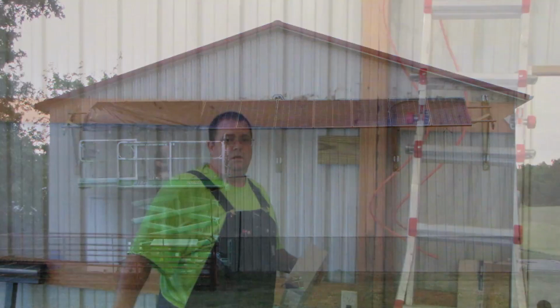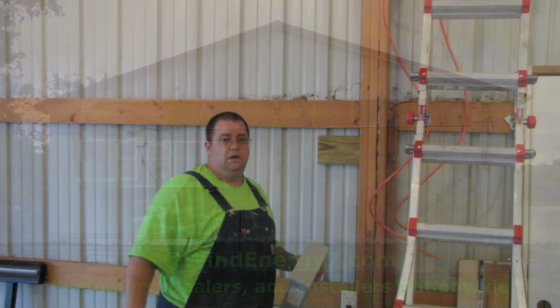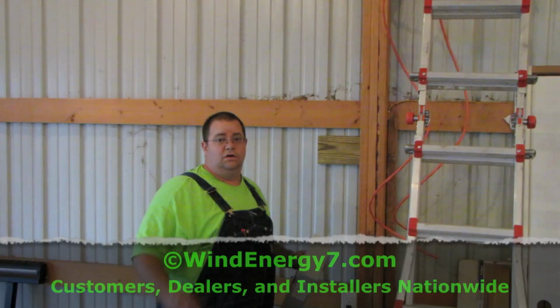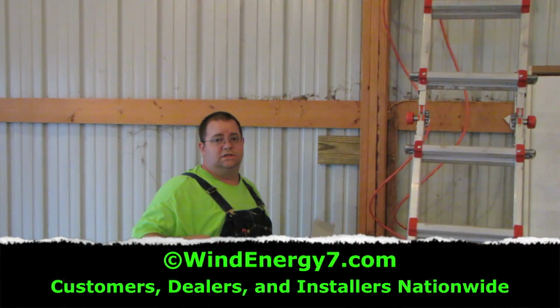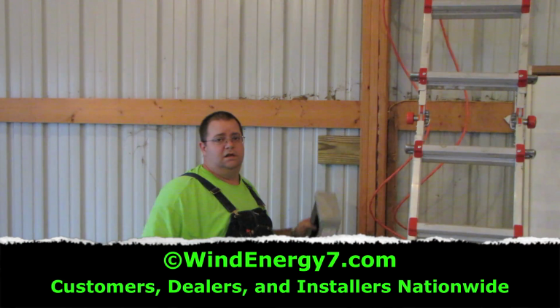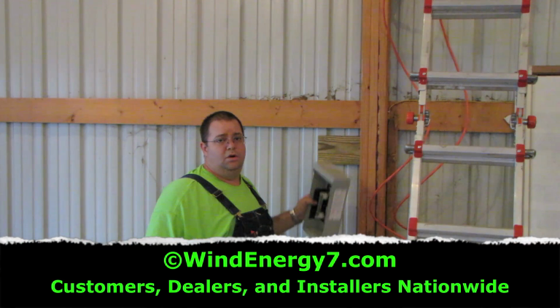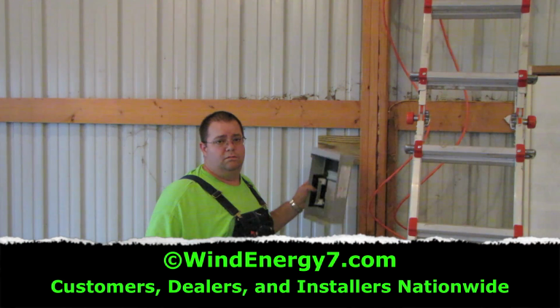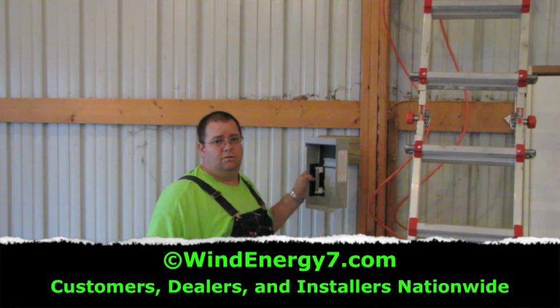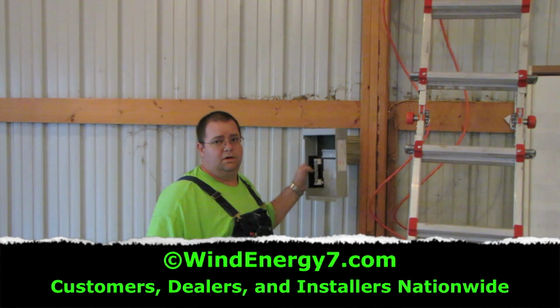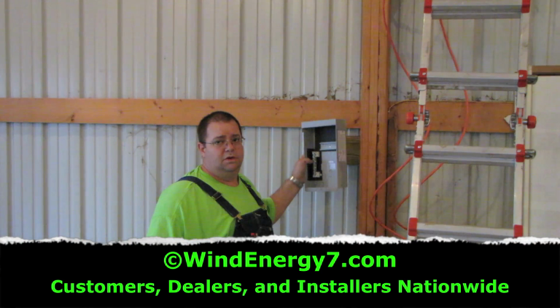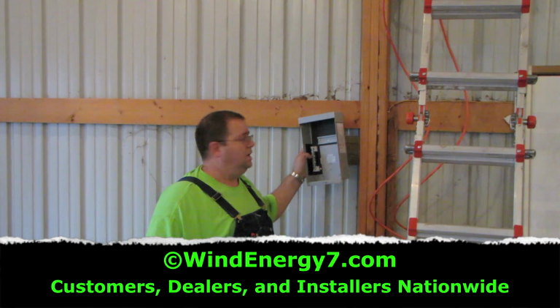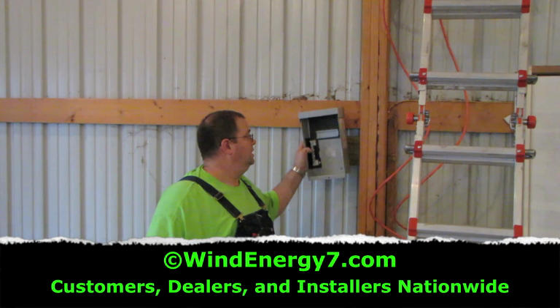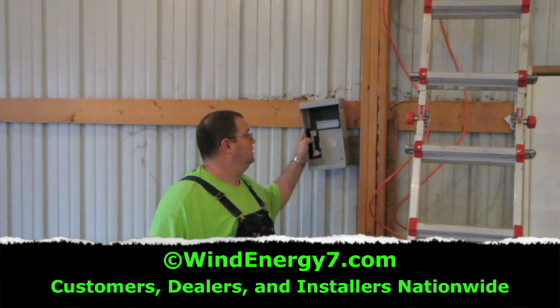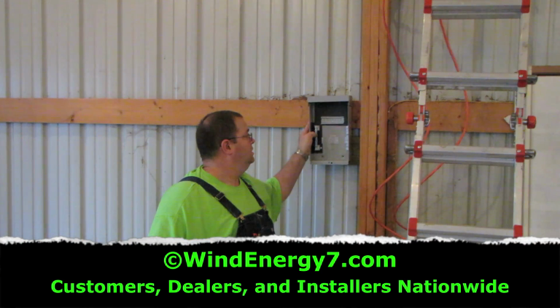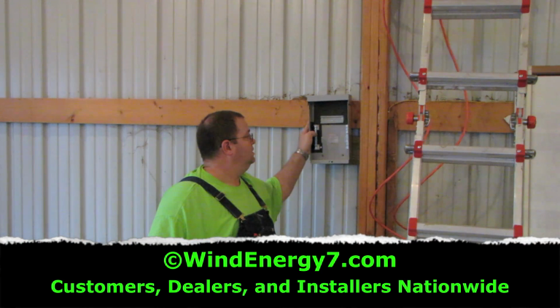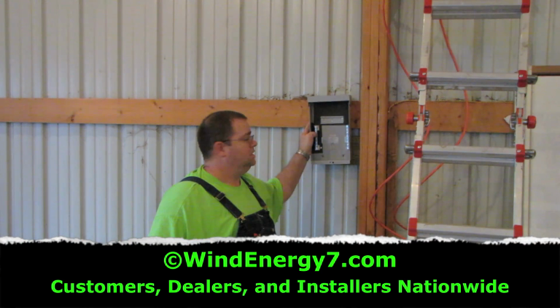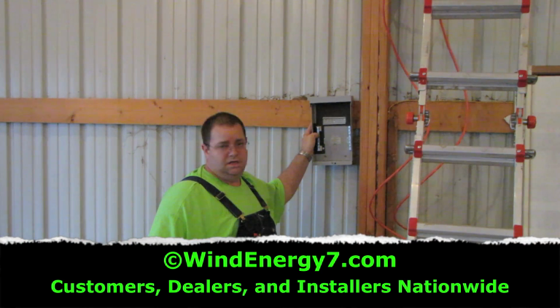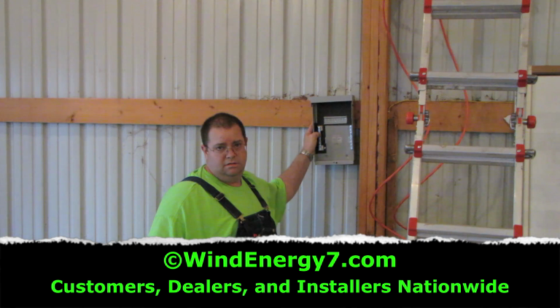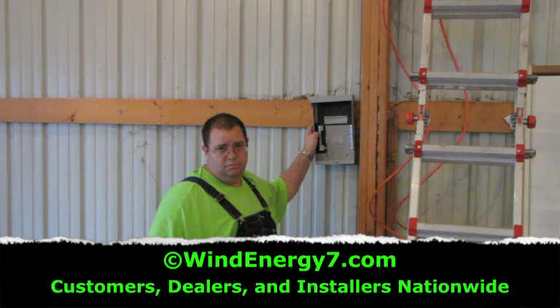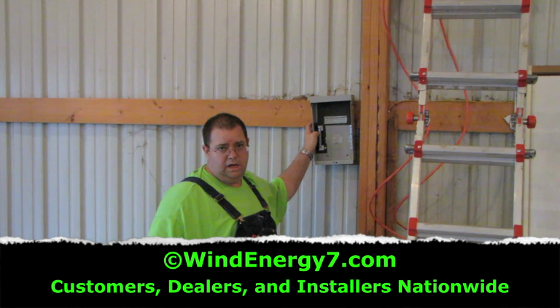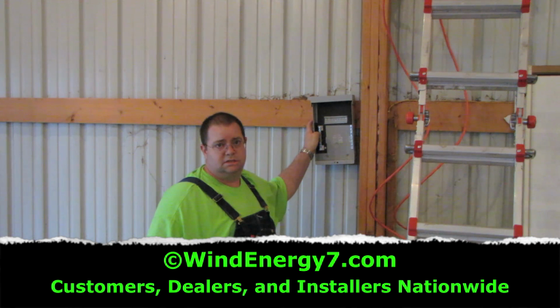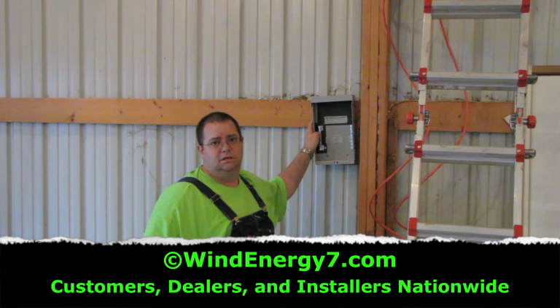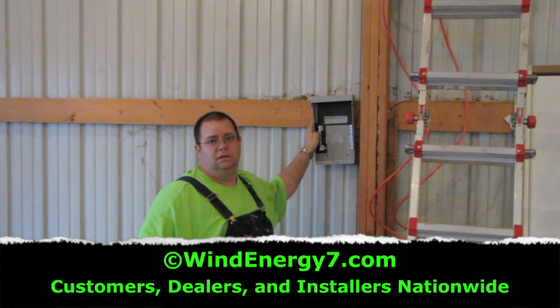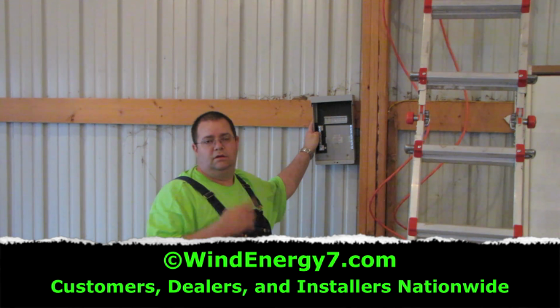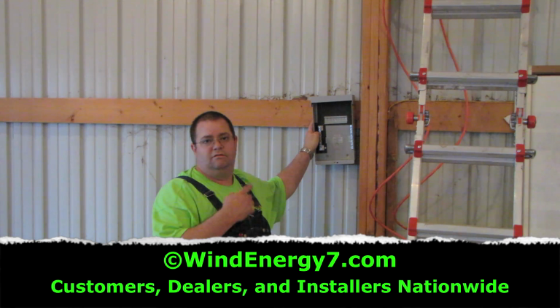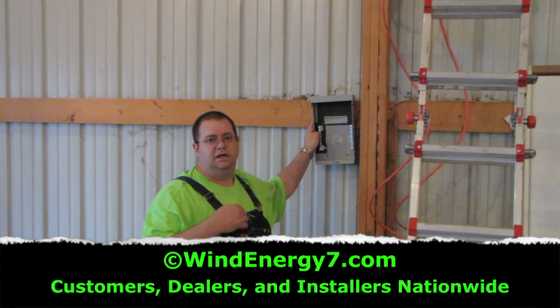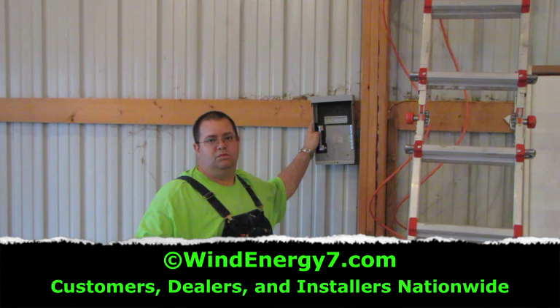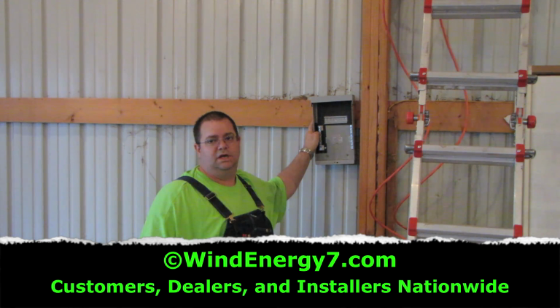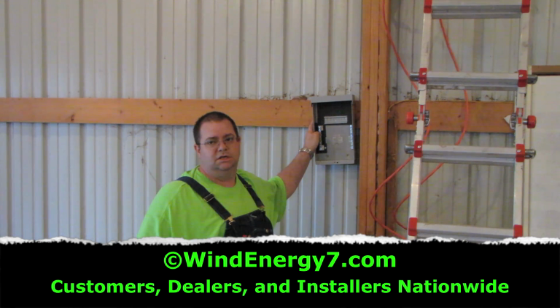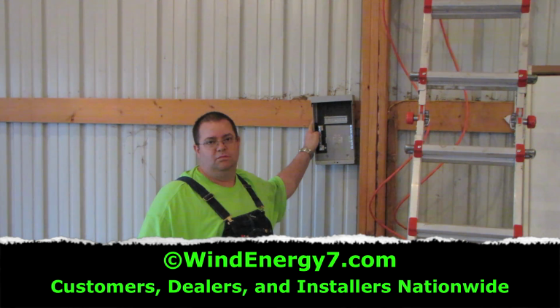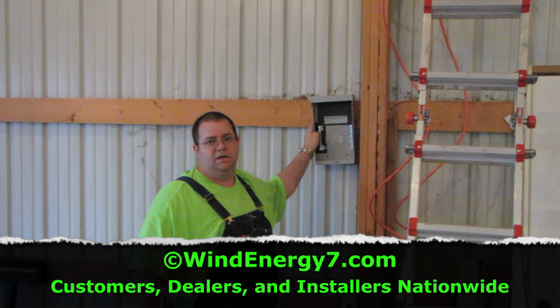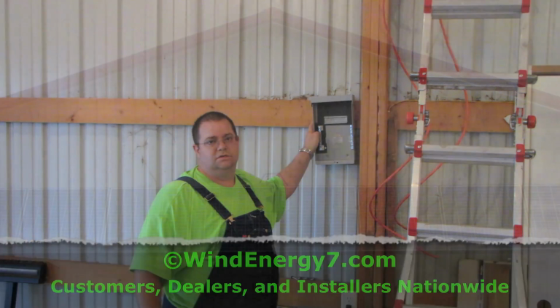Here on the inside of the barn wall we're going to put a PV box. We'll have lightning protection and breakers.